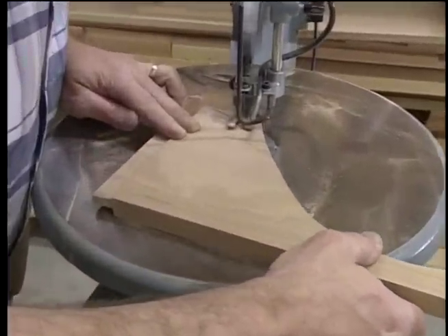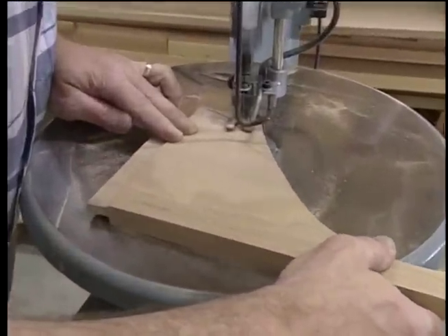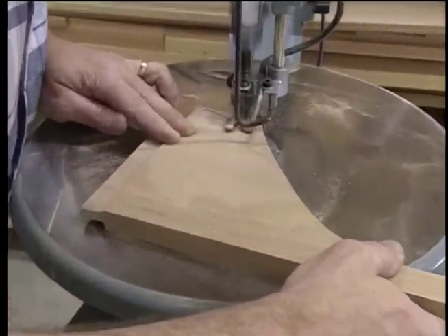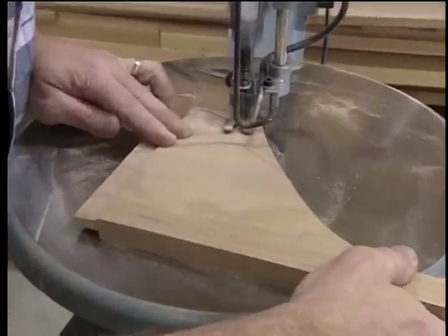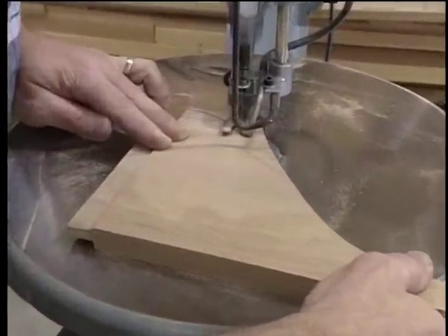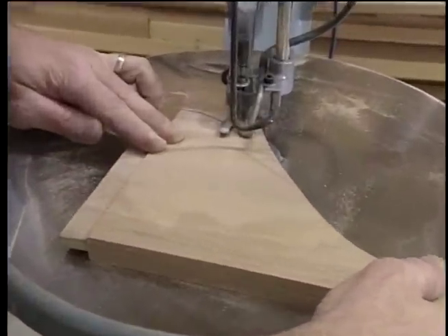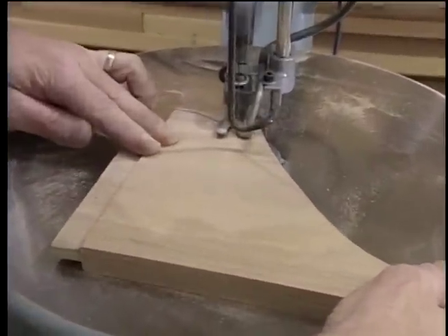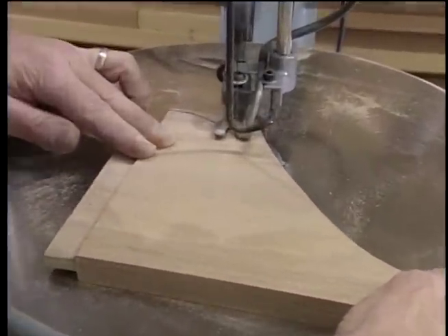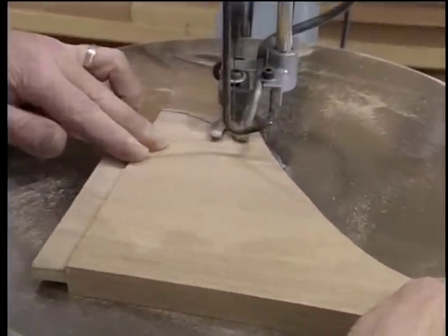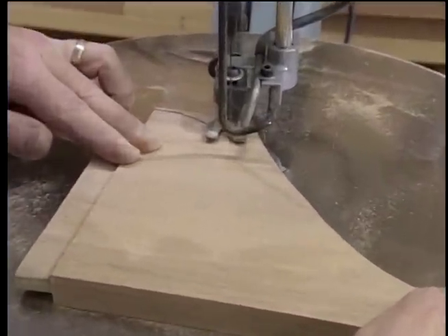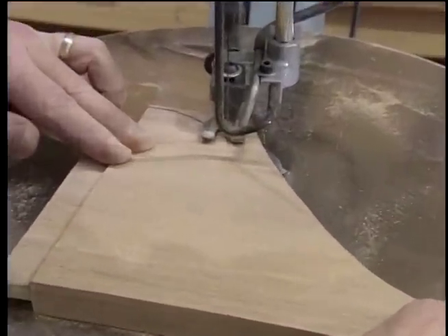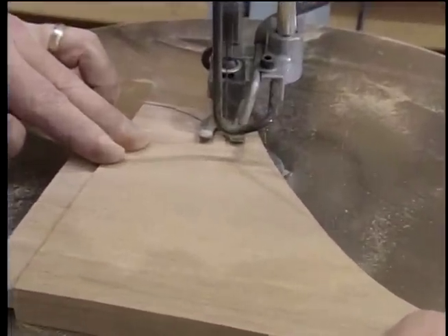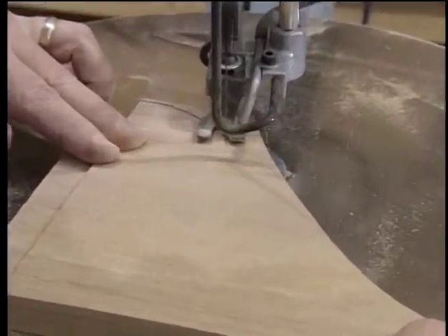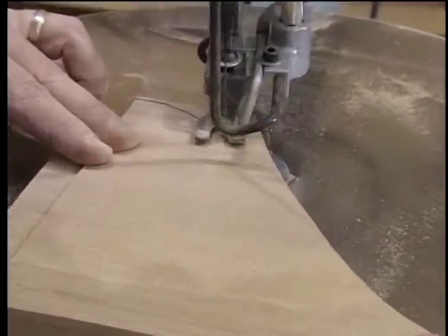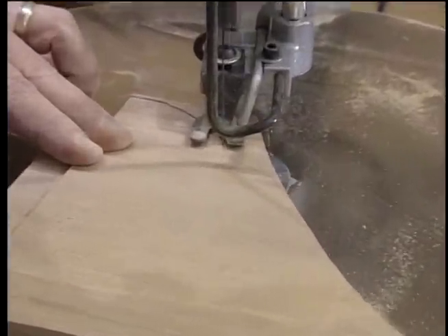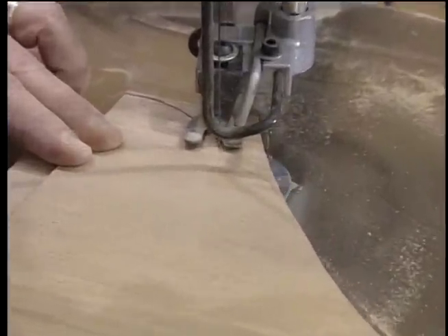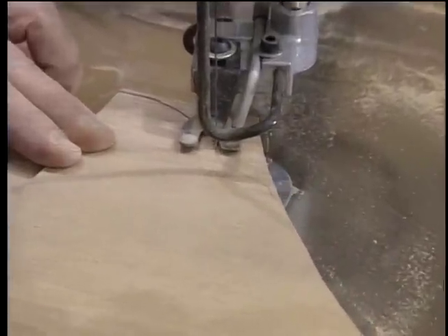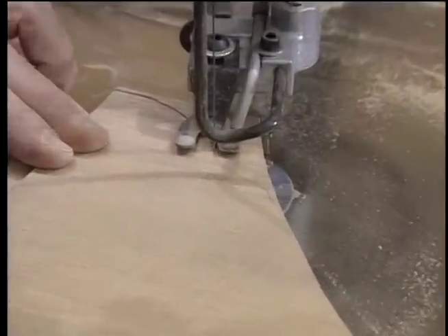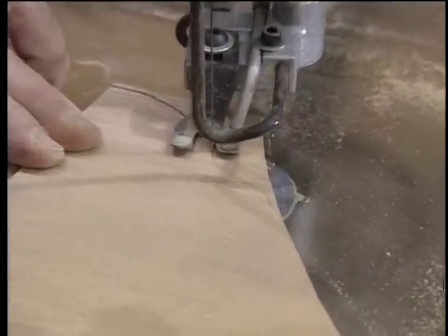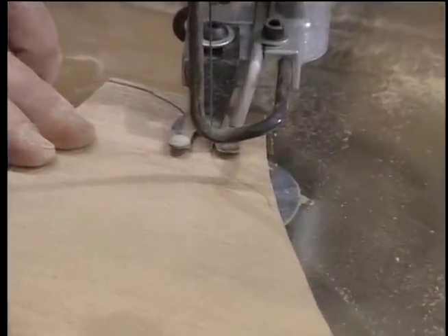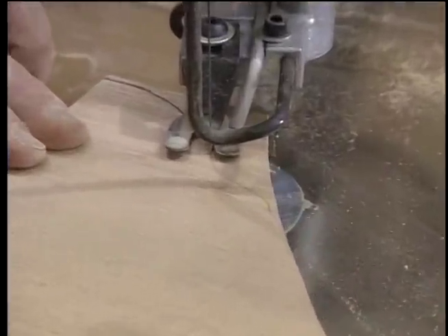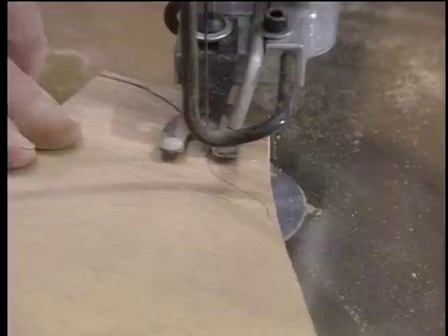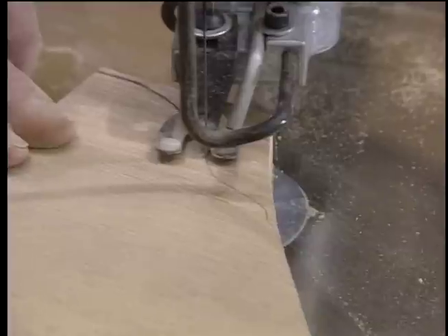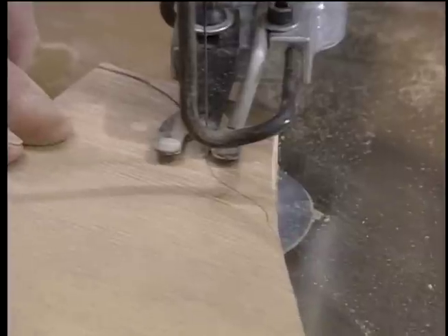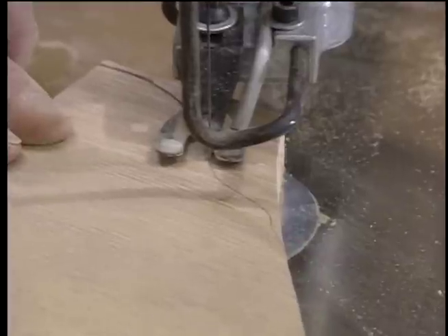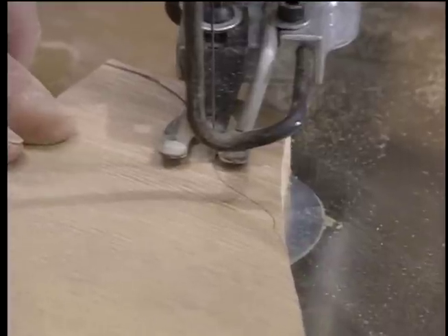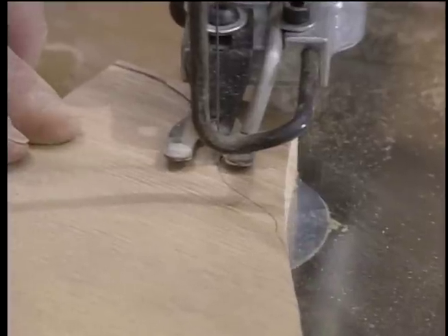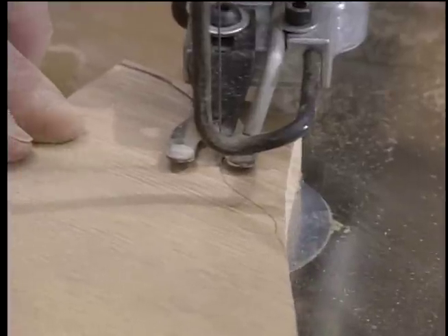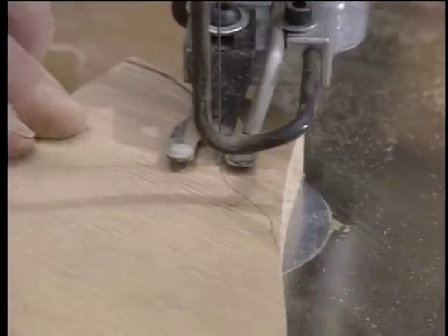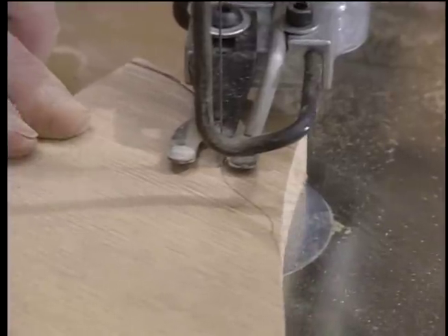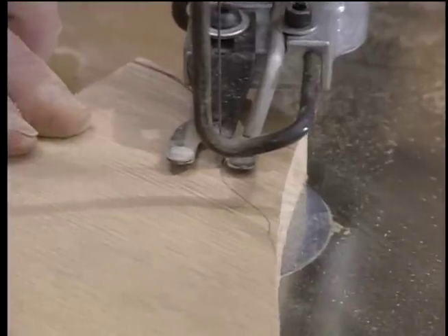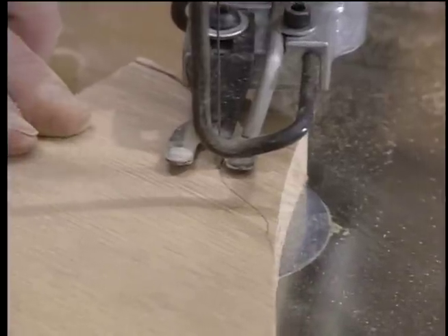Now it's back to the scroll saw to make the decorative cuts on the rails.